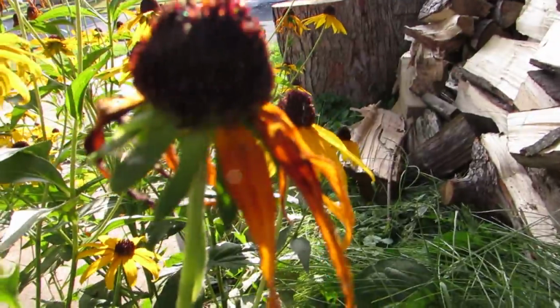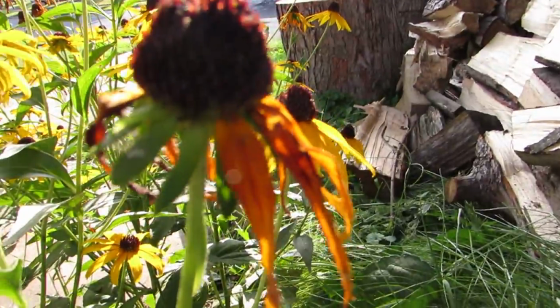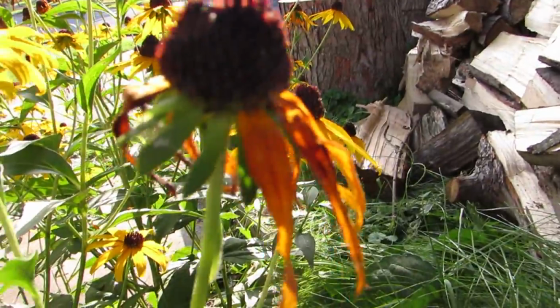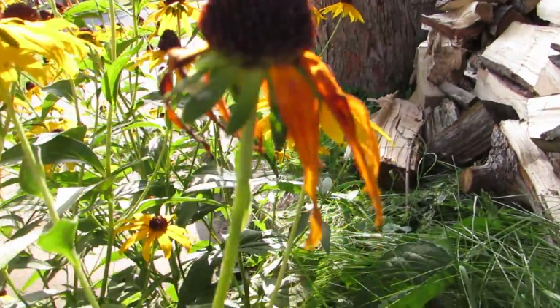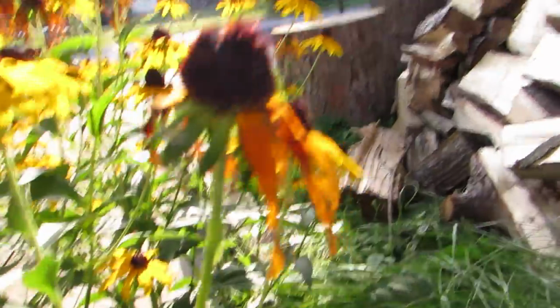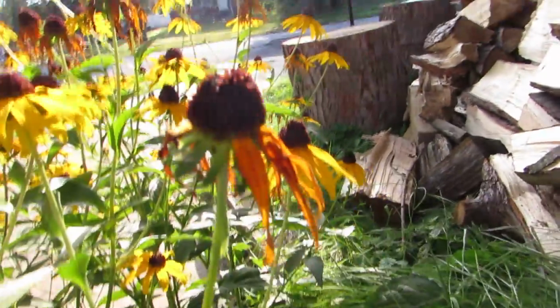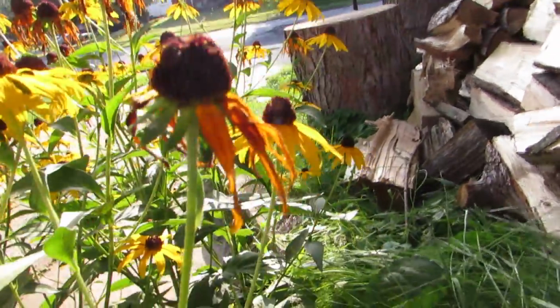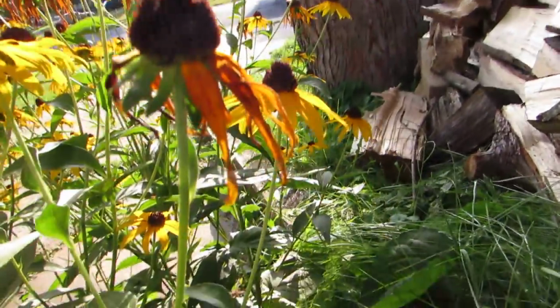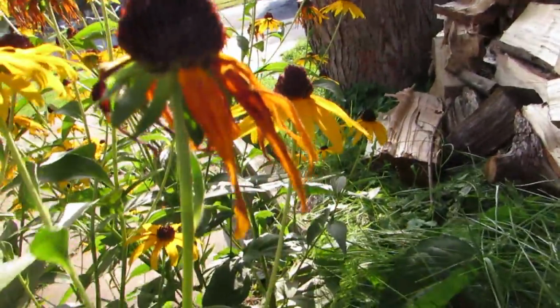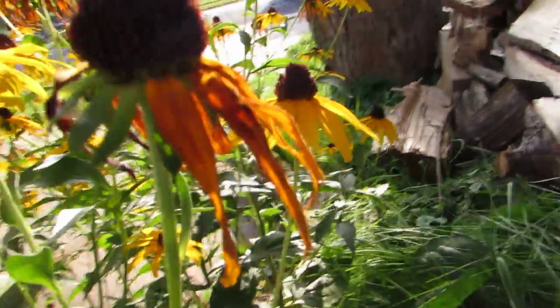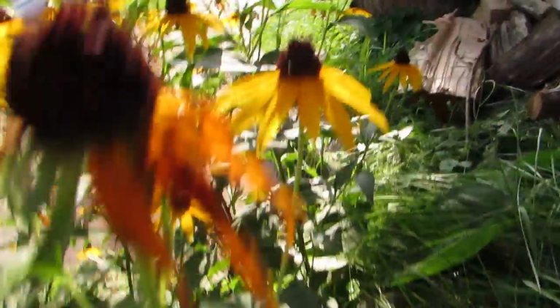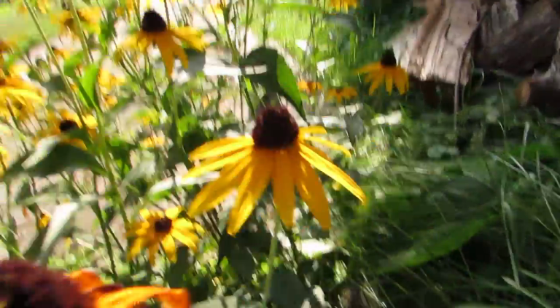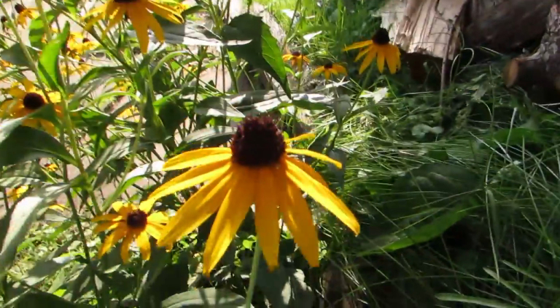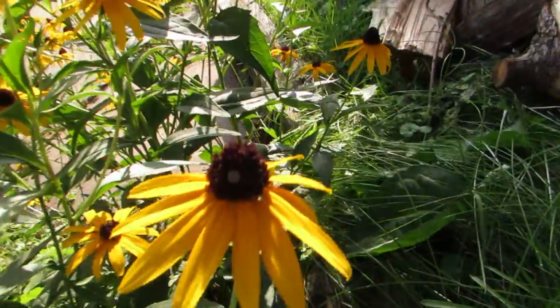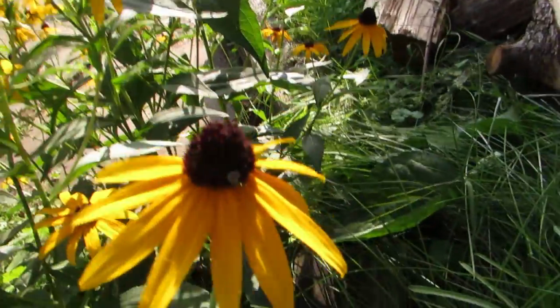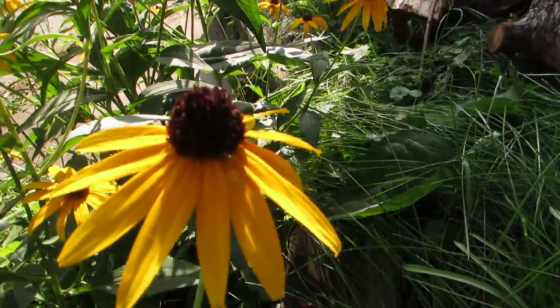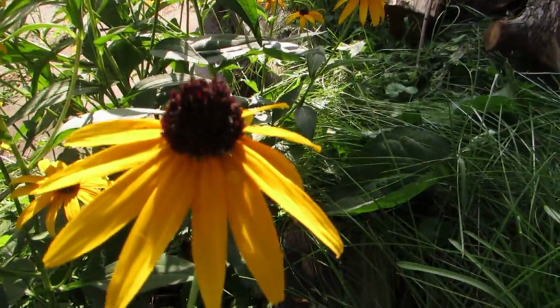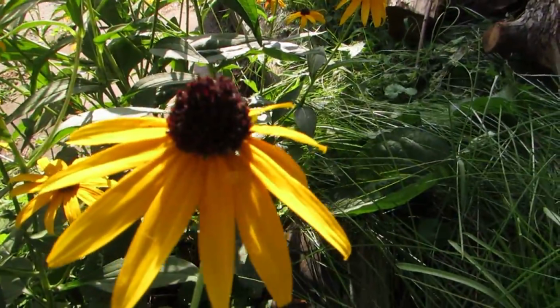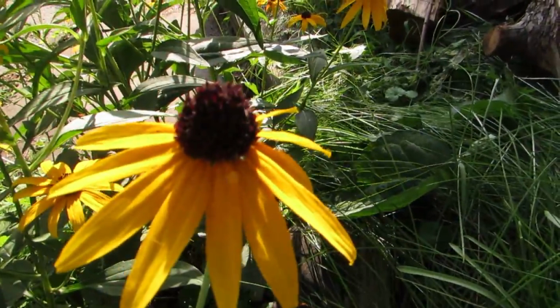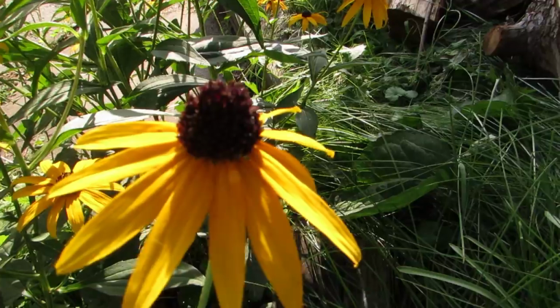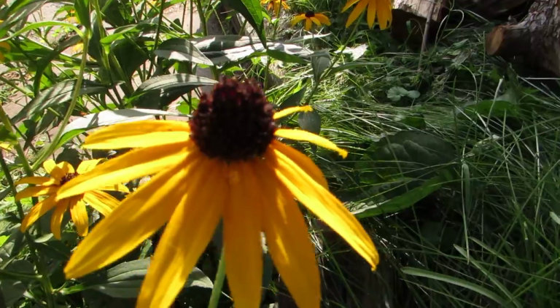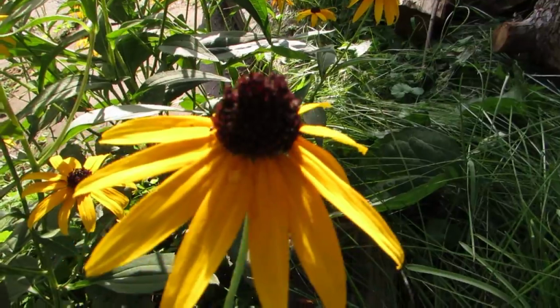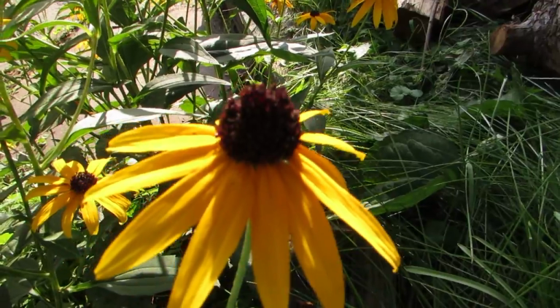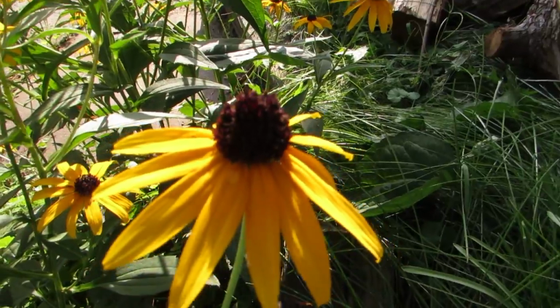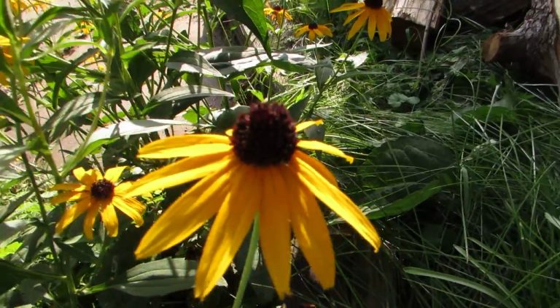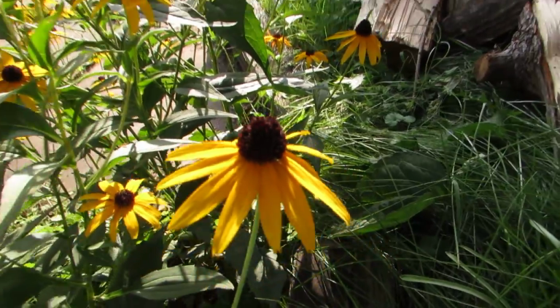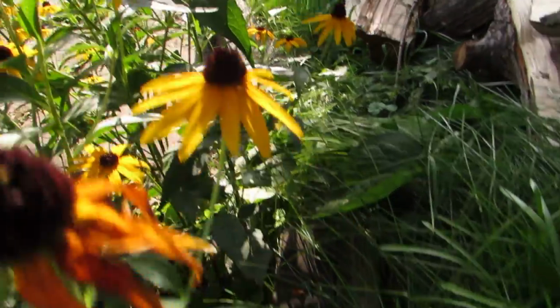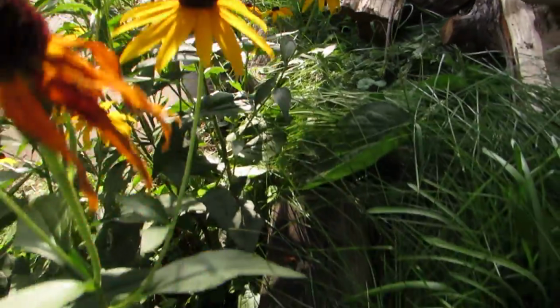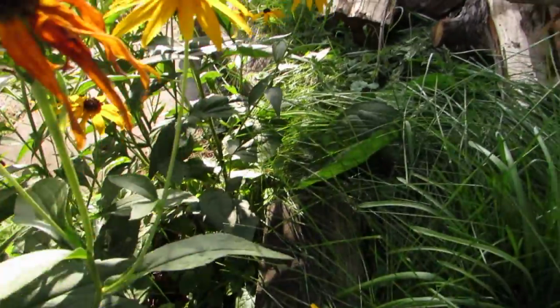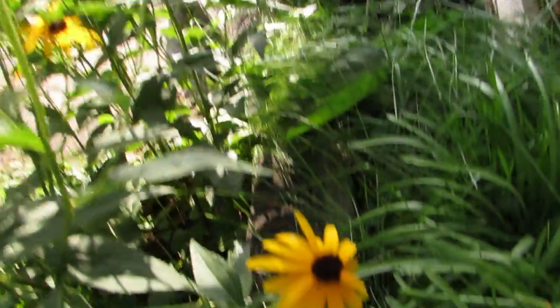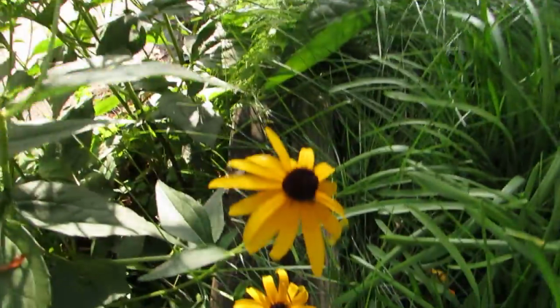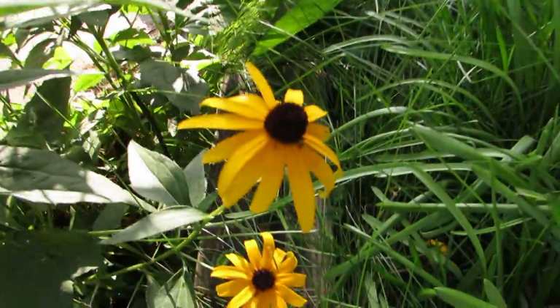Crematogaster crossi, if any of those are coming up, are actually on the flowers here working the aphids, which I thought was kind of neat.